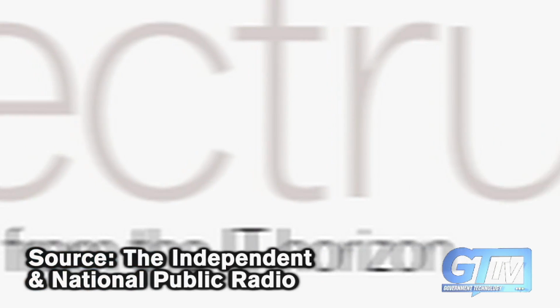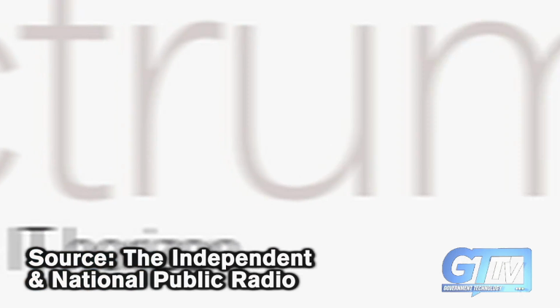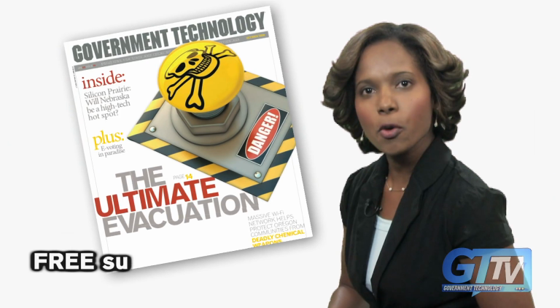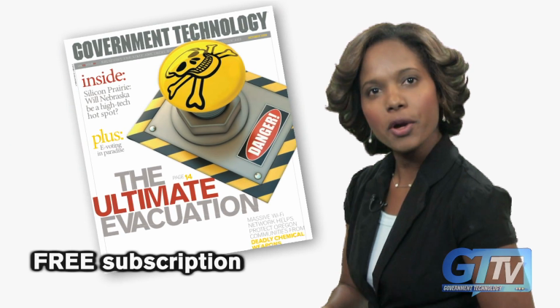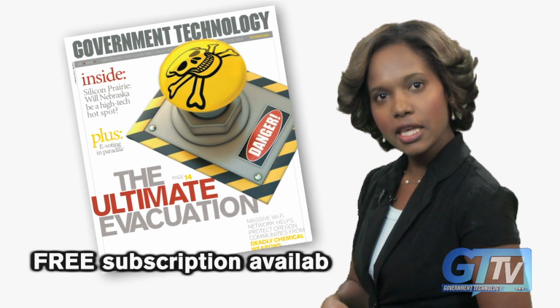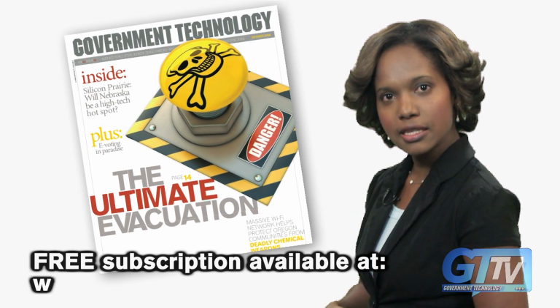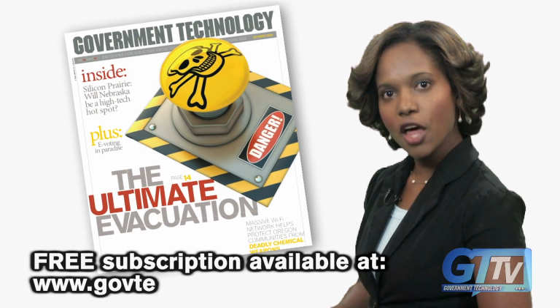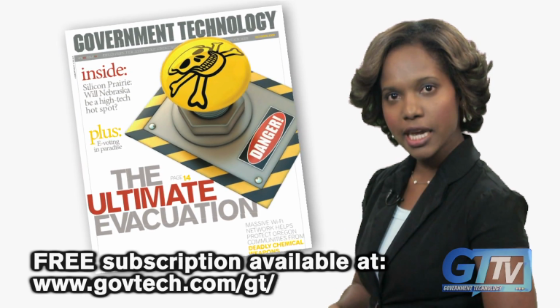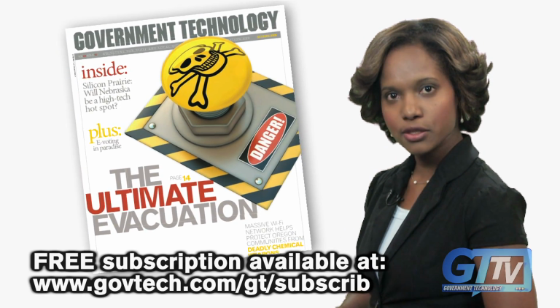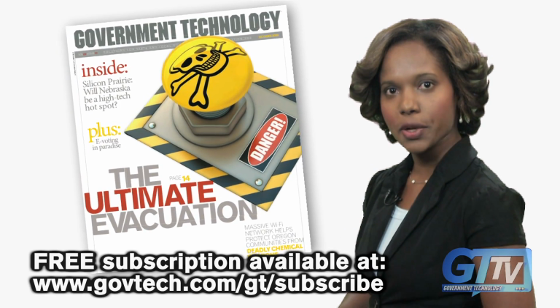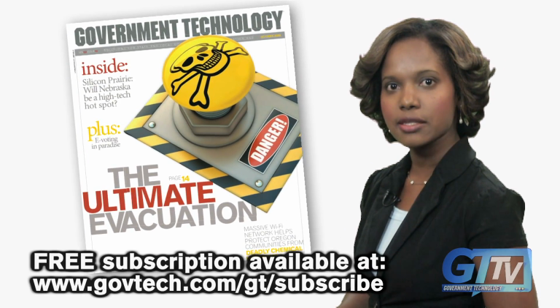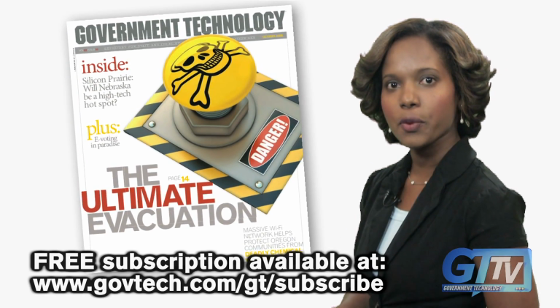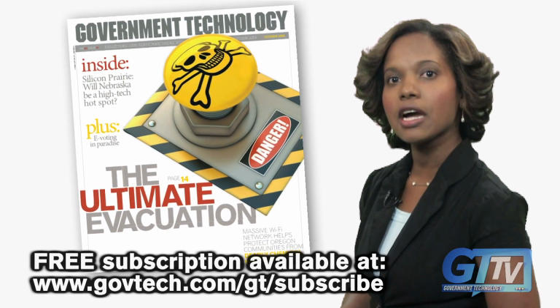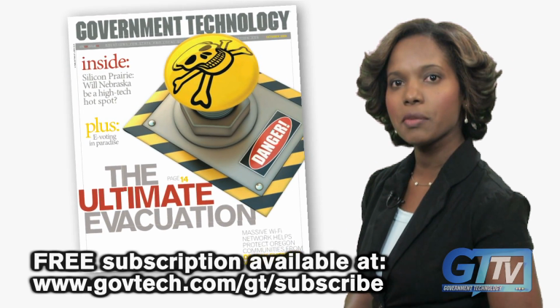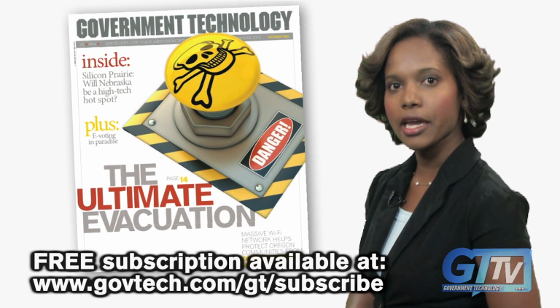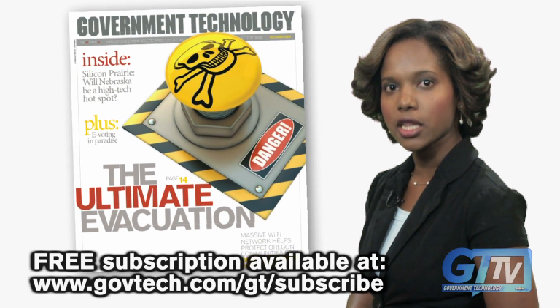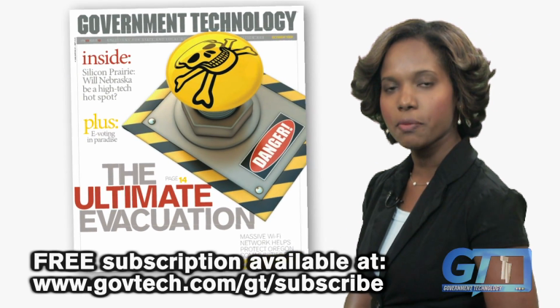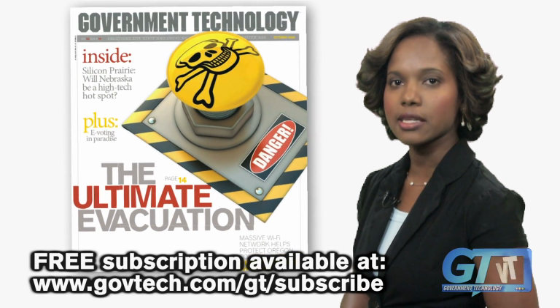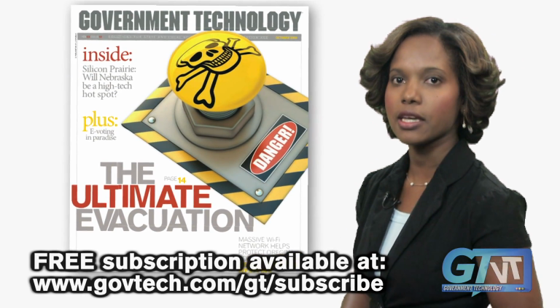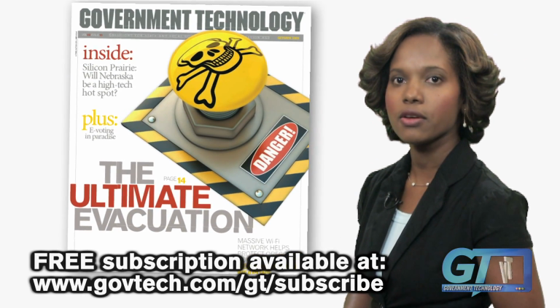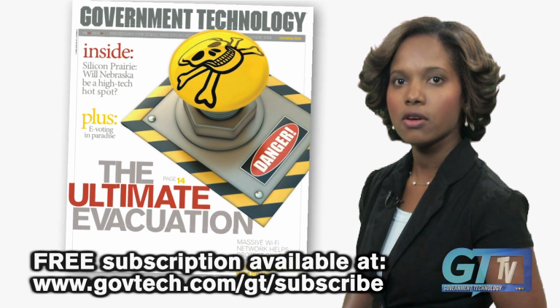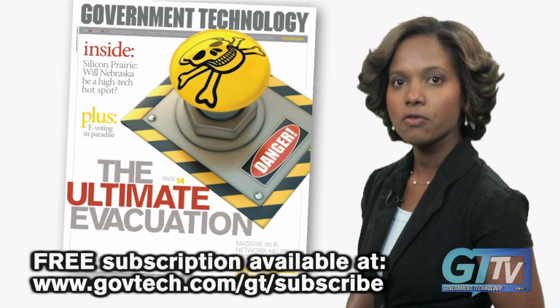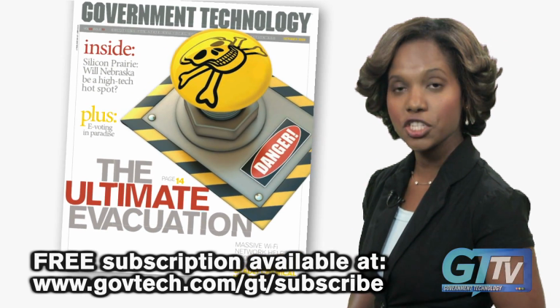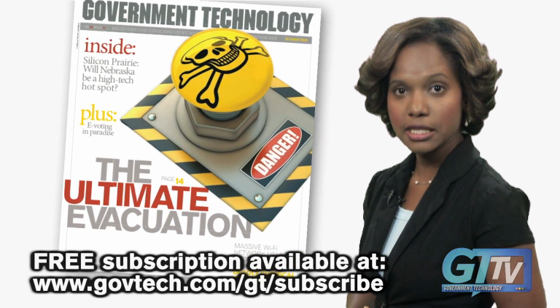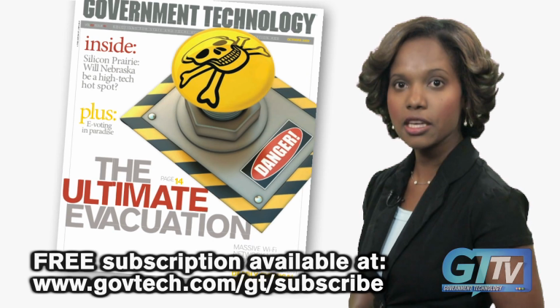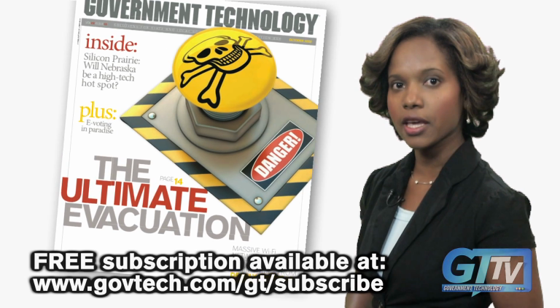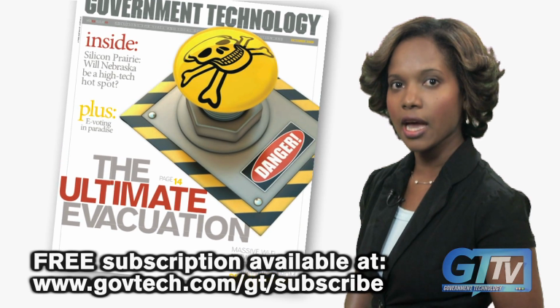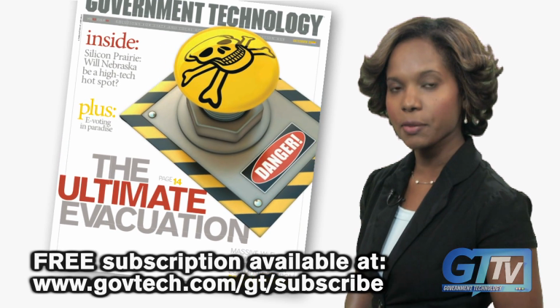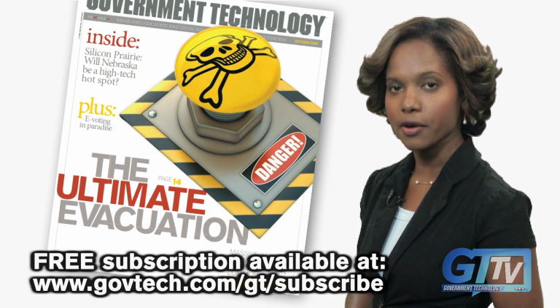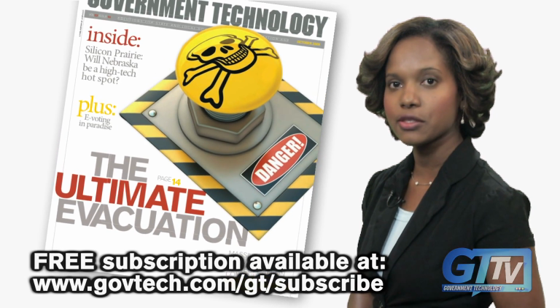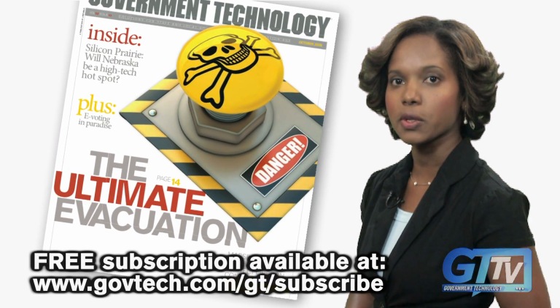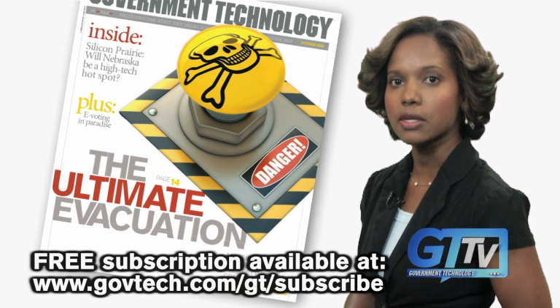For more on these and other tech stories, read Government Technology Magazine. For GTTV, I'm Karen Stewardson.